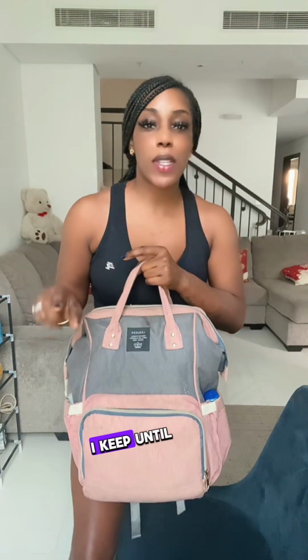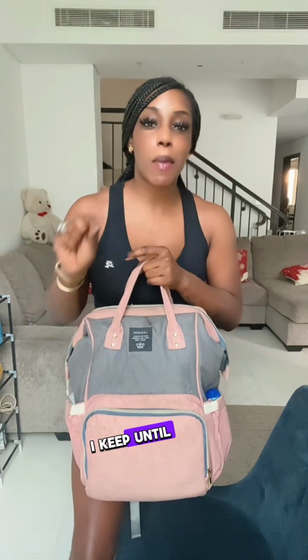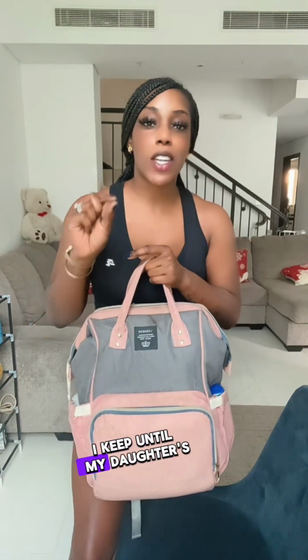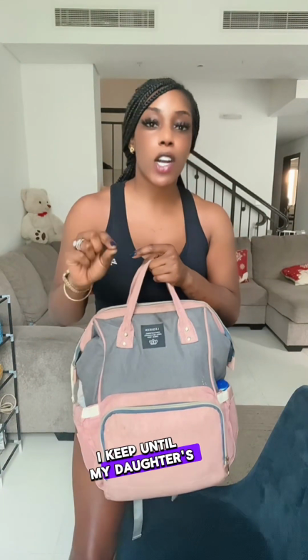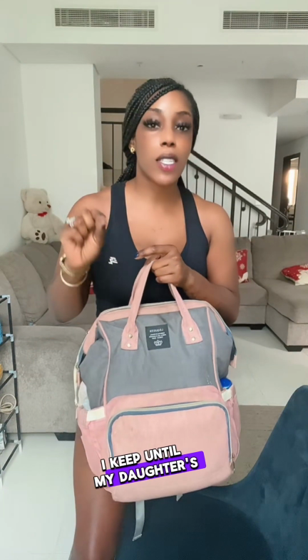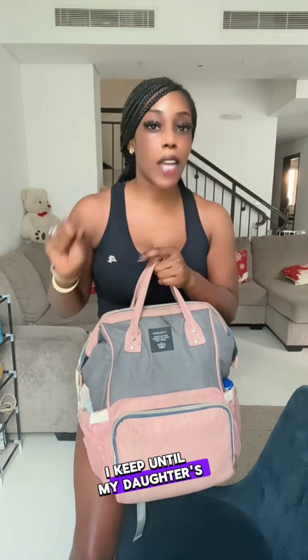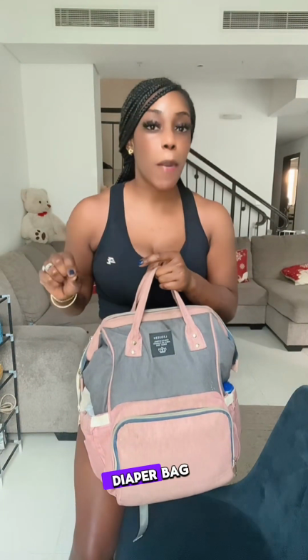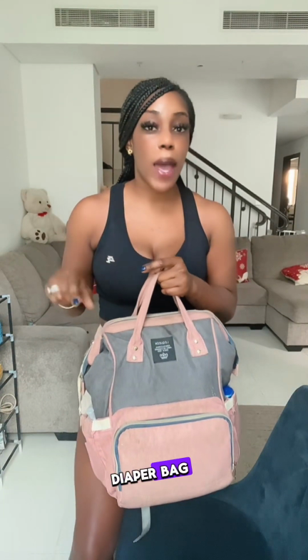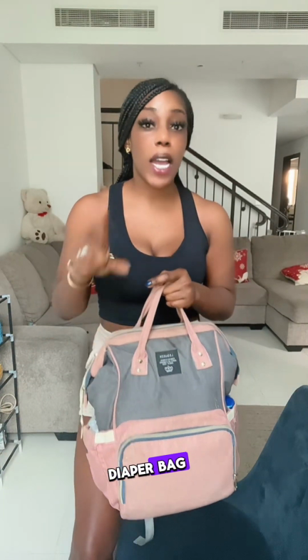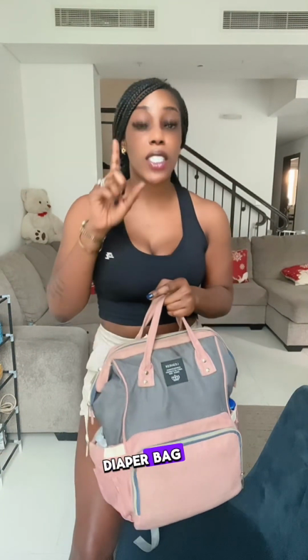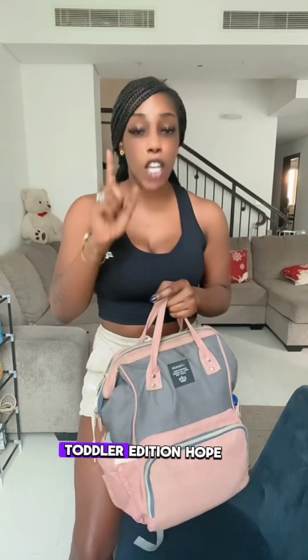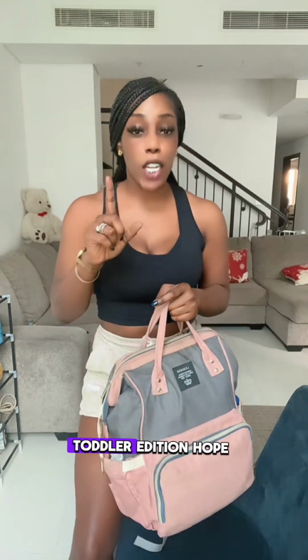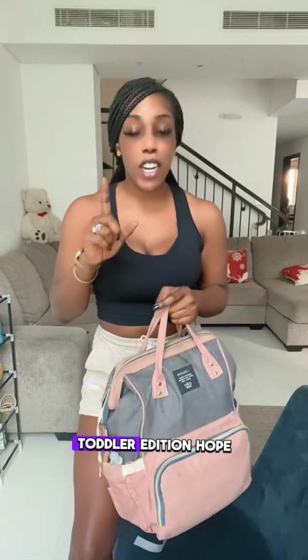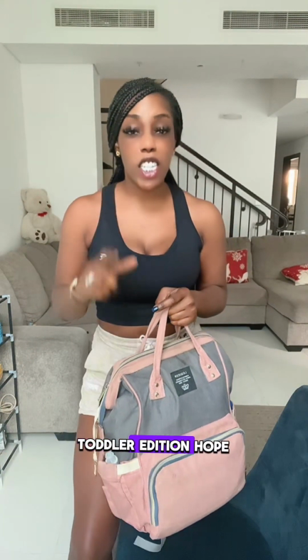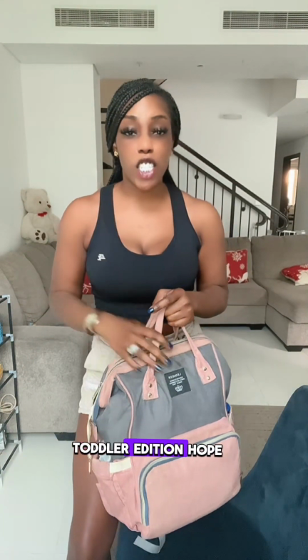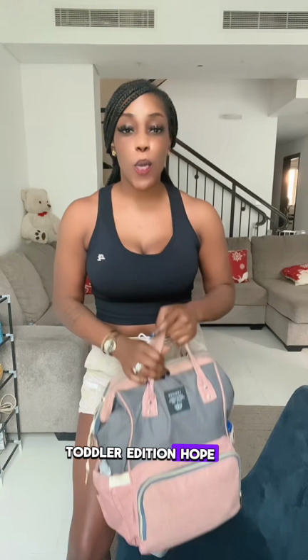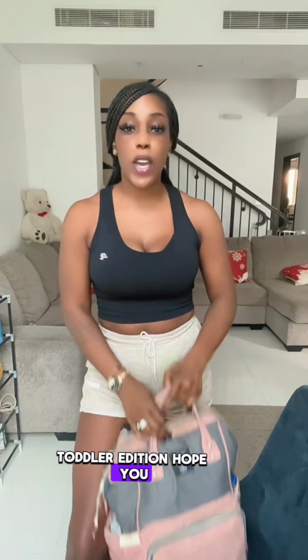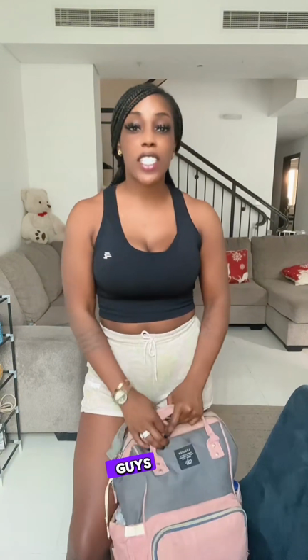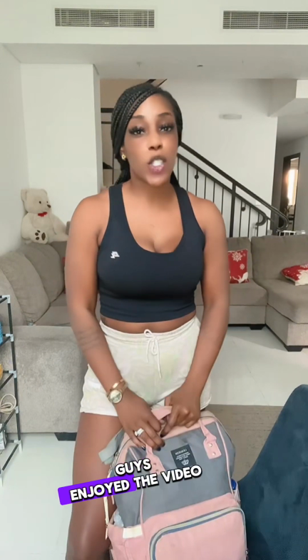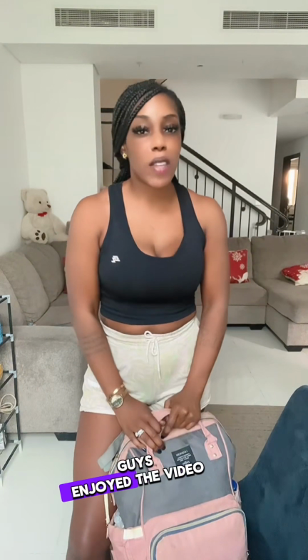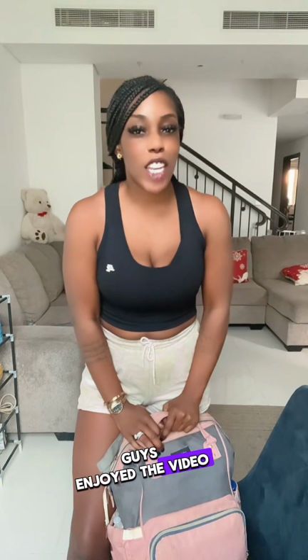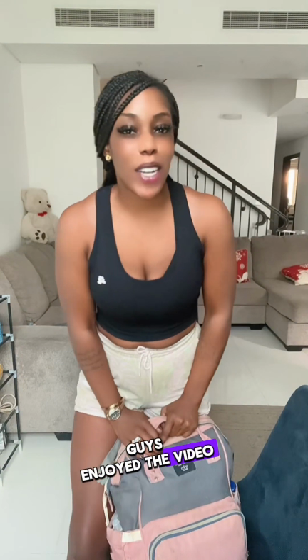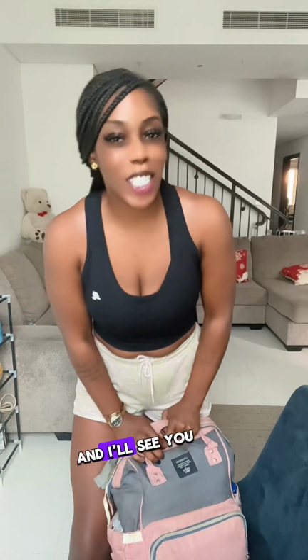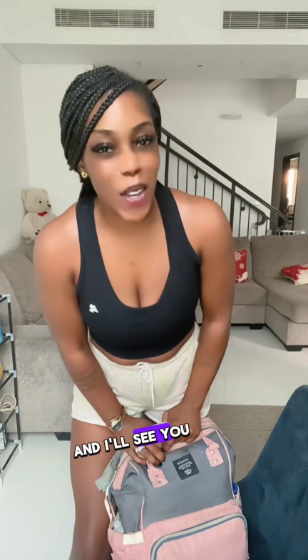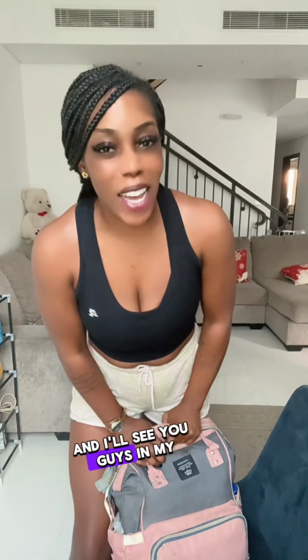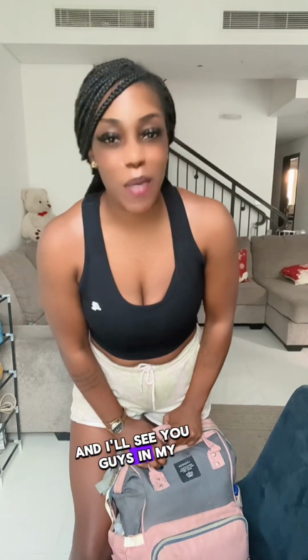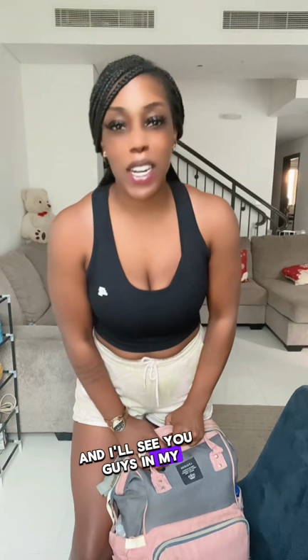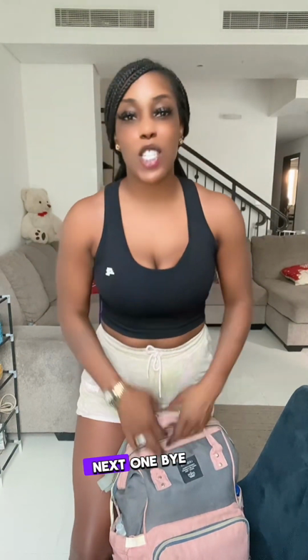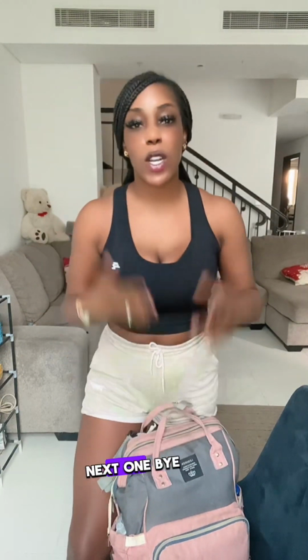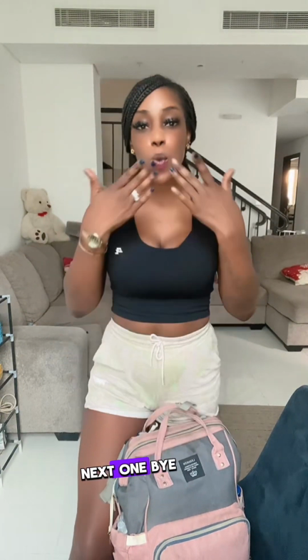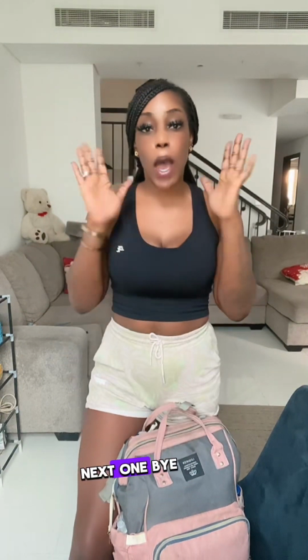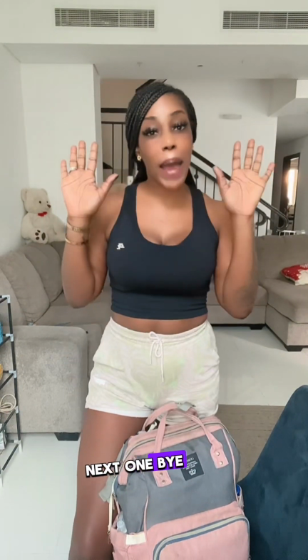That was everything I keep inside my daughter's diaper bag, toddler edition. Hope you guys enjoyed the video — I'll see you guys in my next one. Bye!